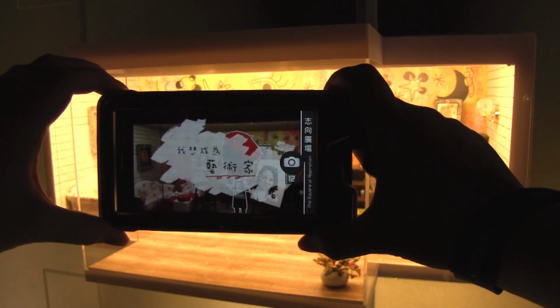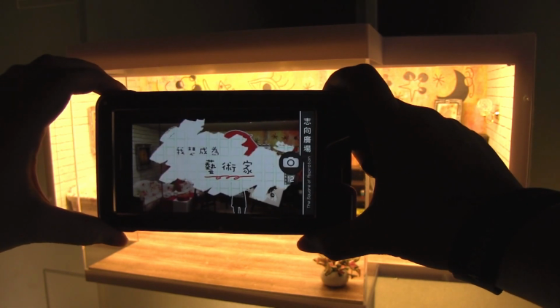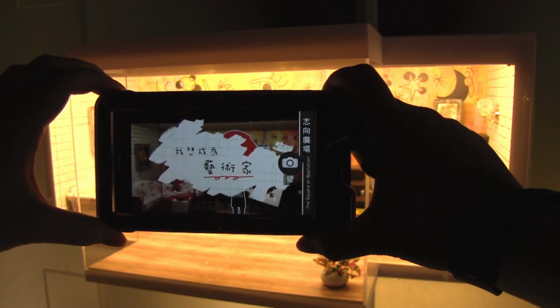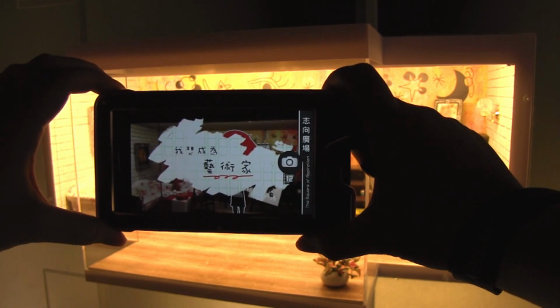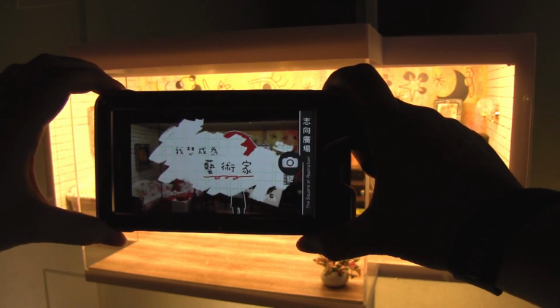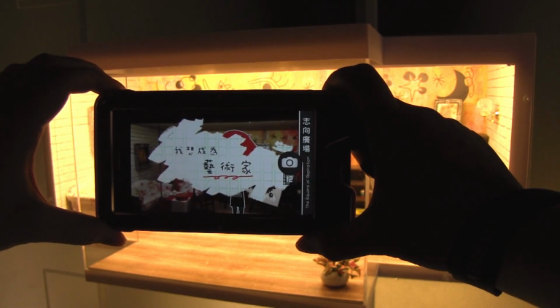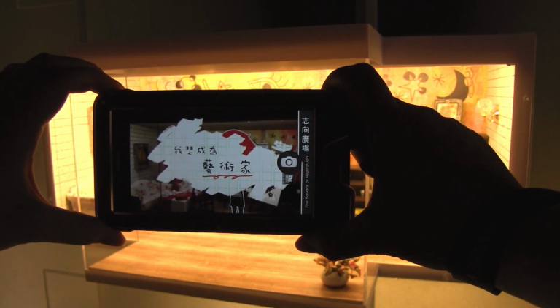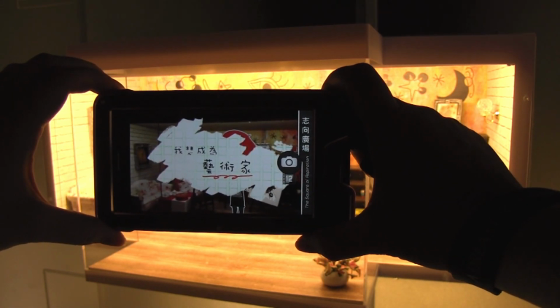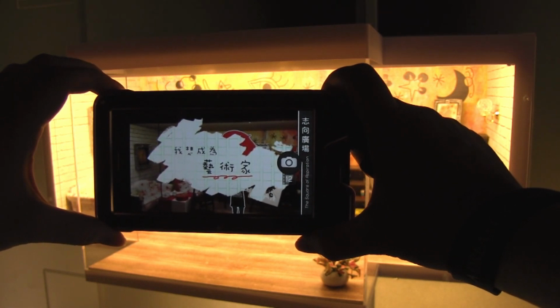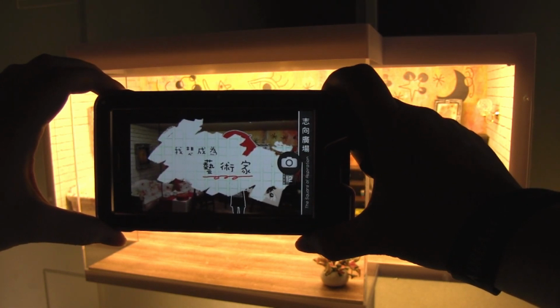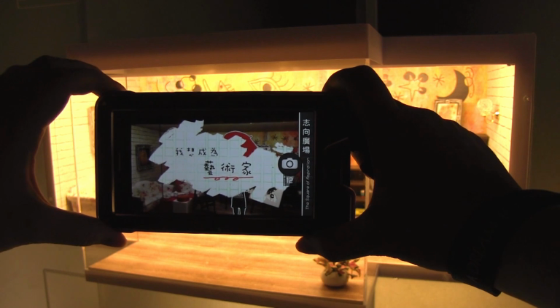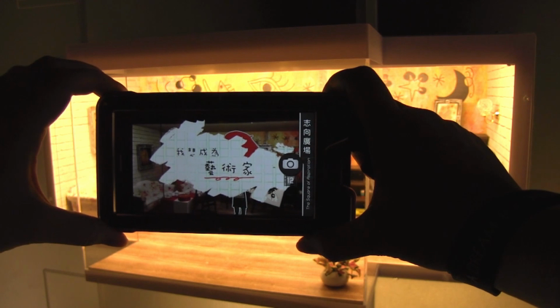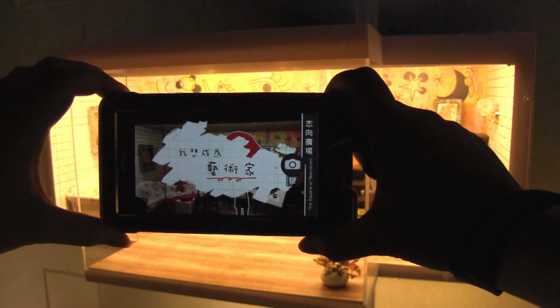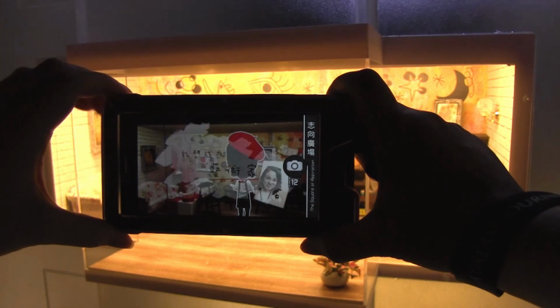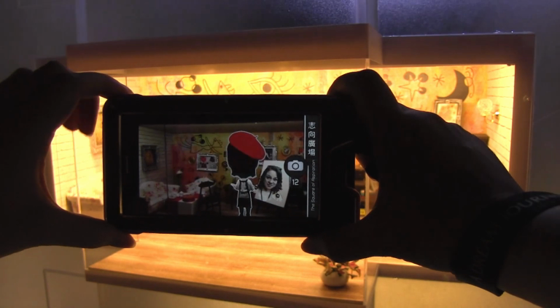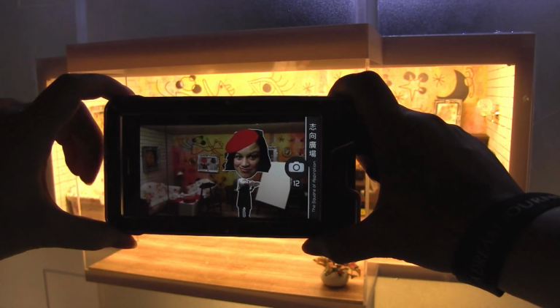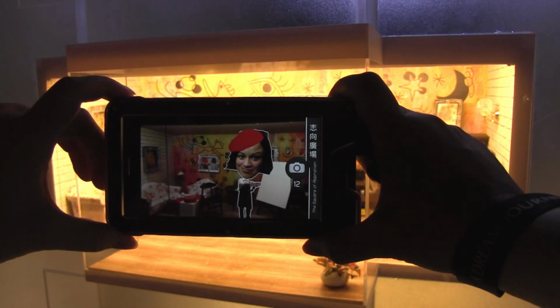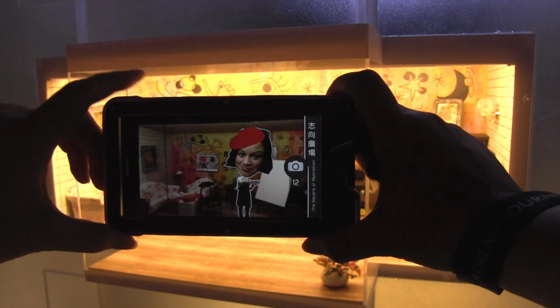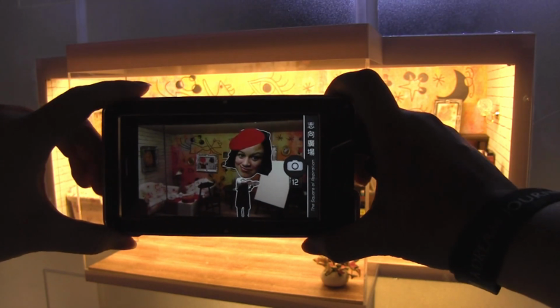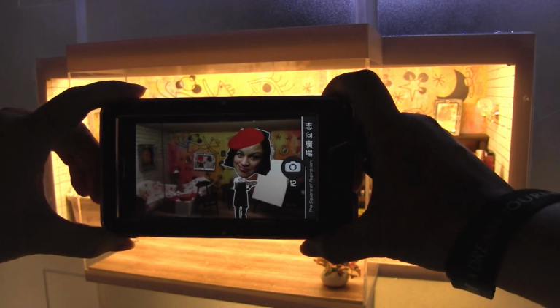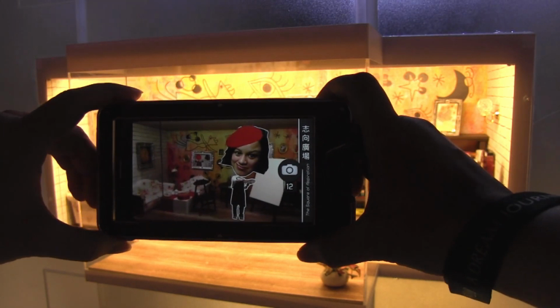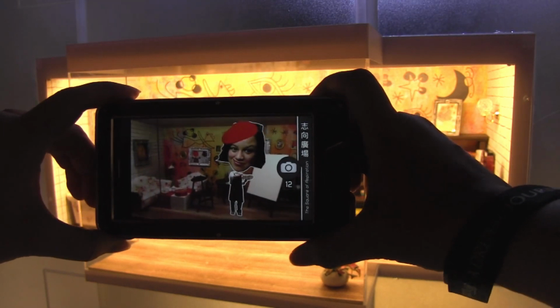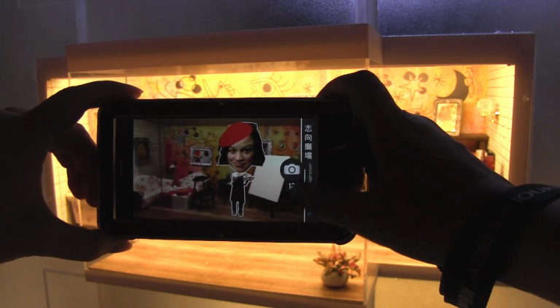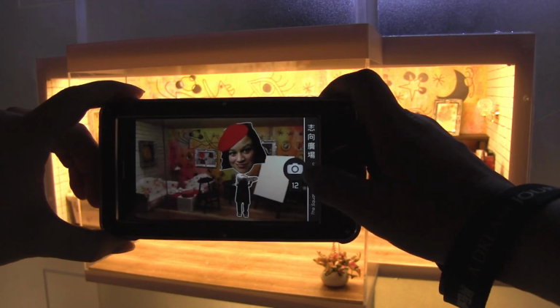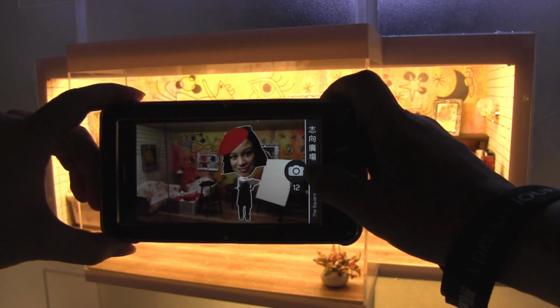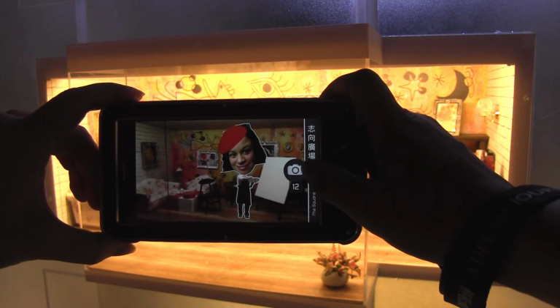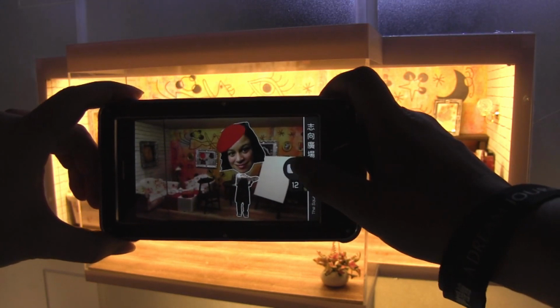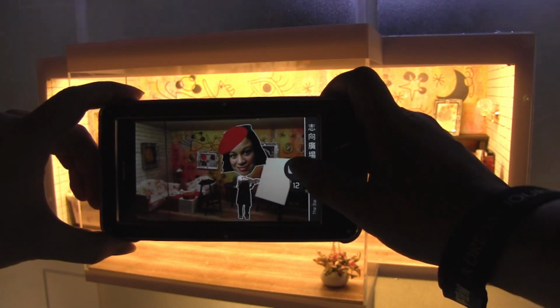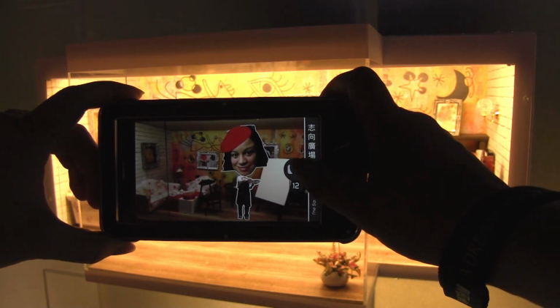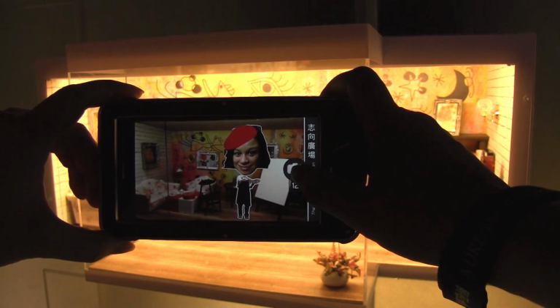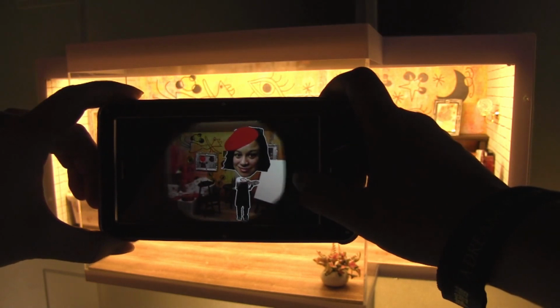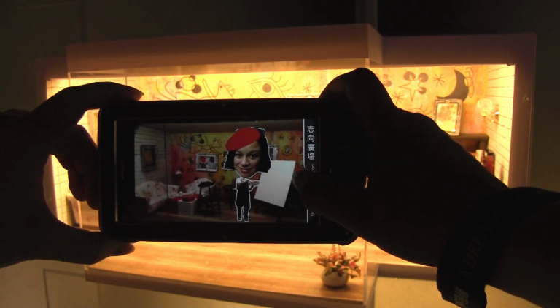They're all interactive, they're all different, and you get to take up to 12 pictures which you can go online and download later.